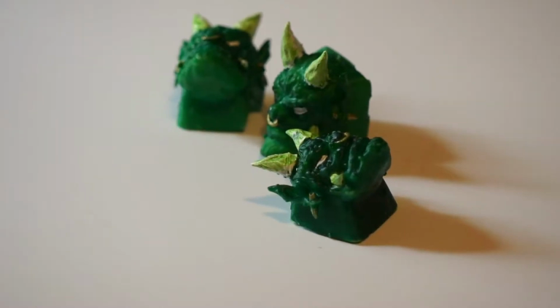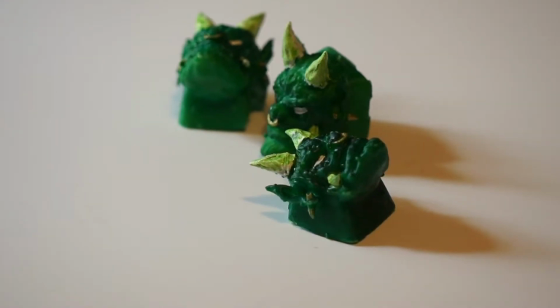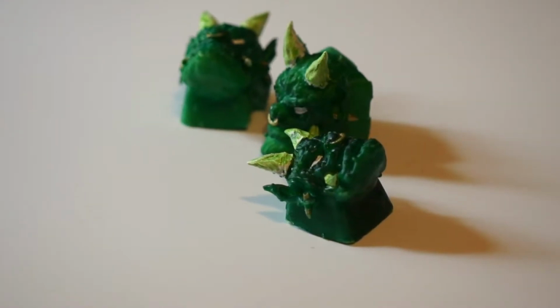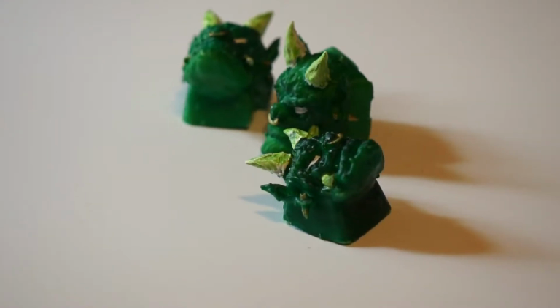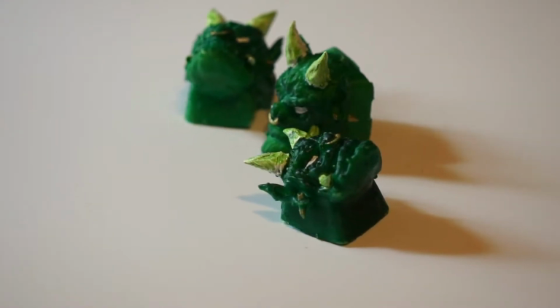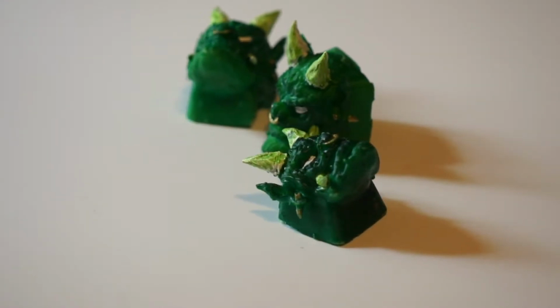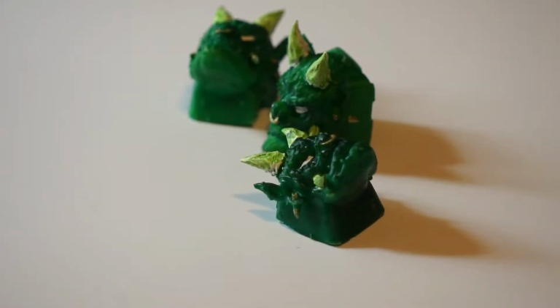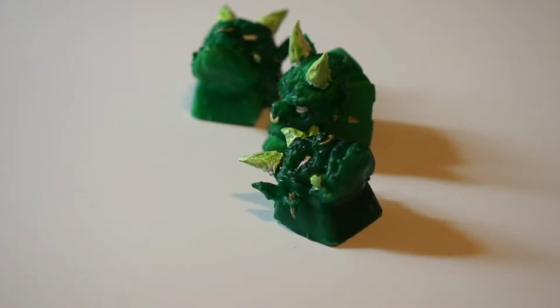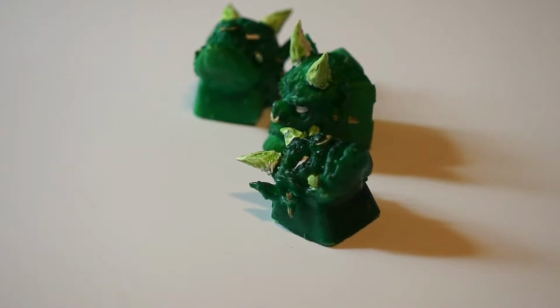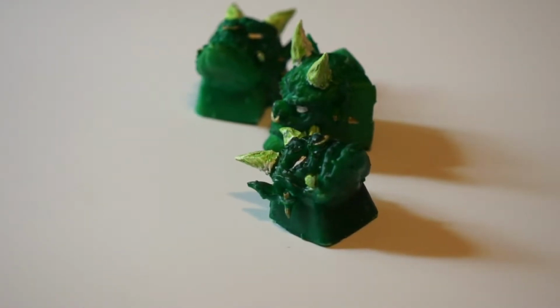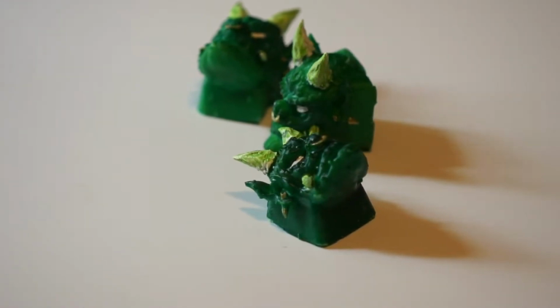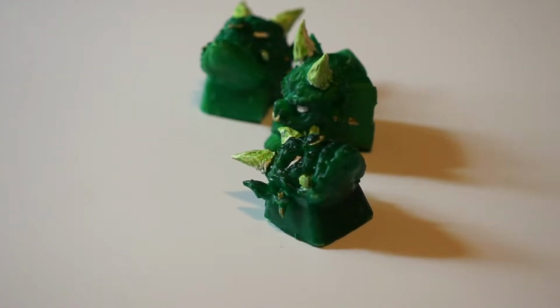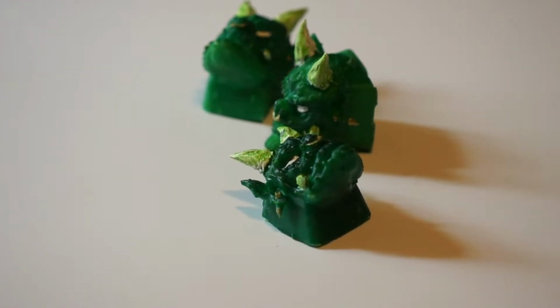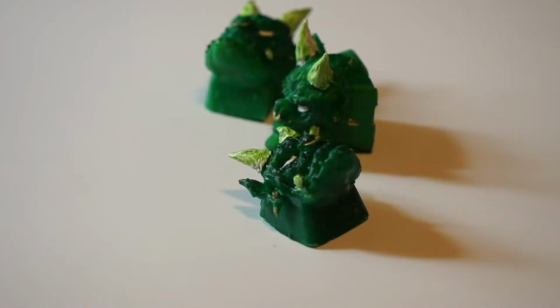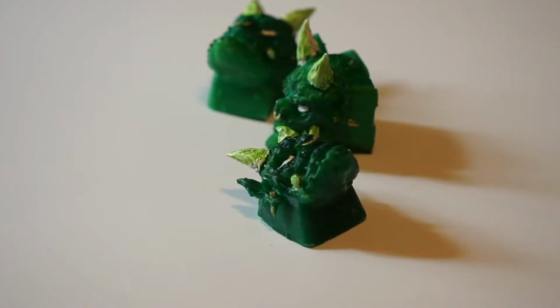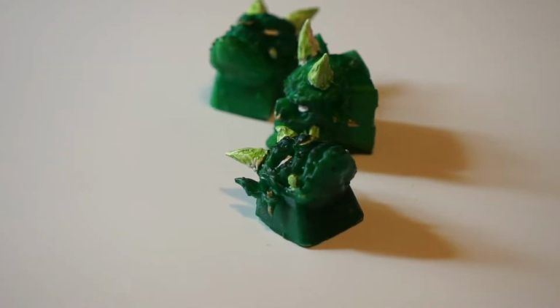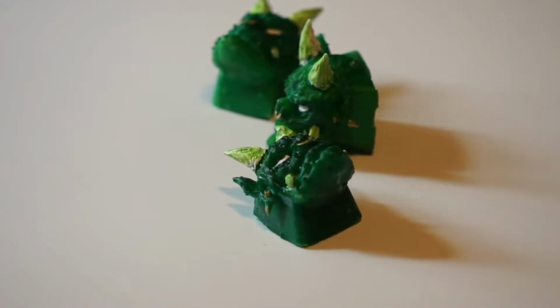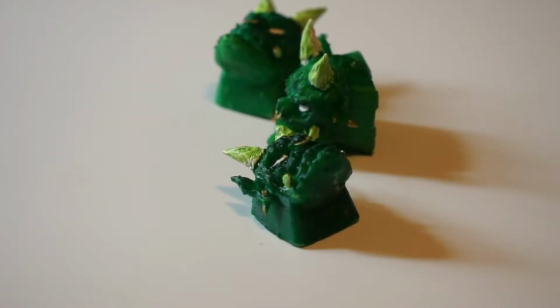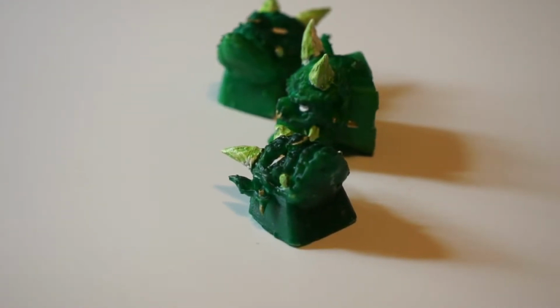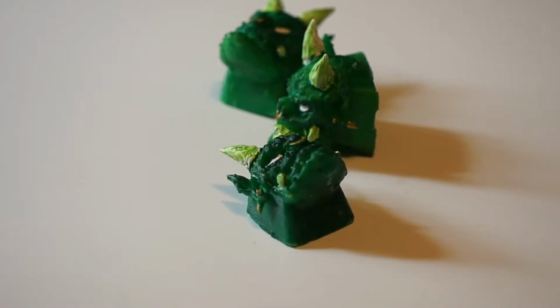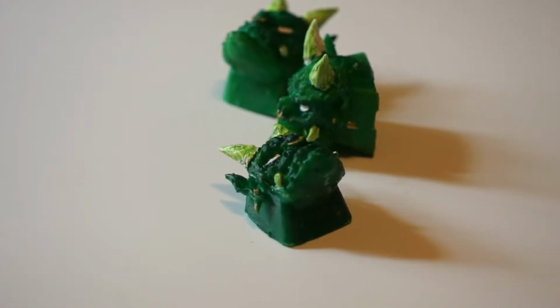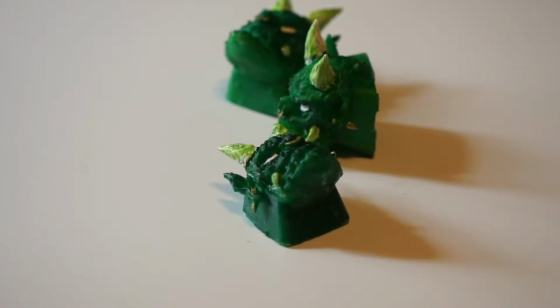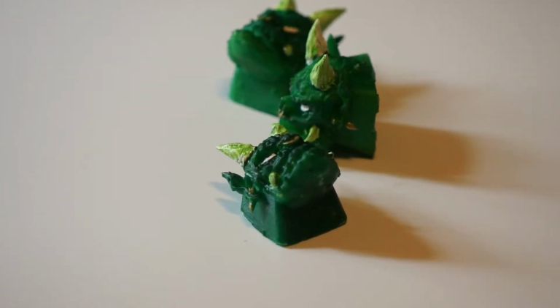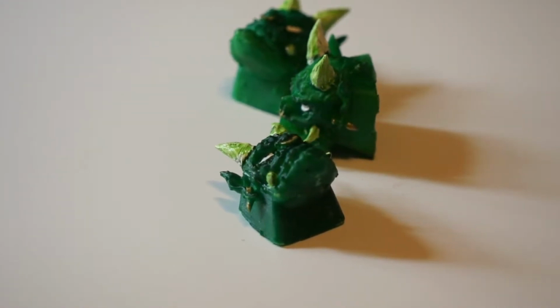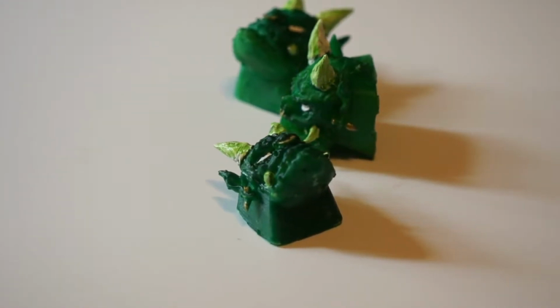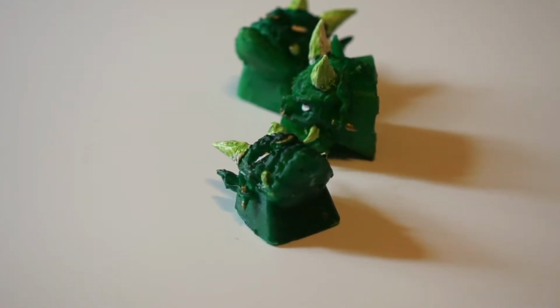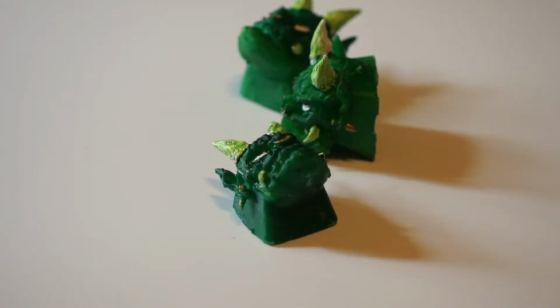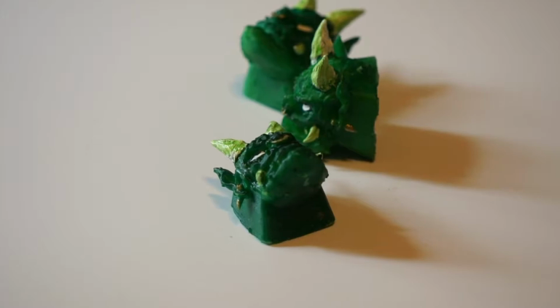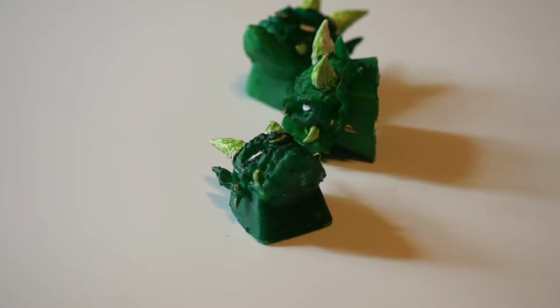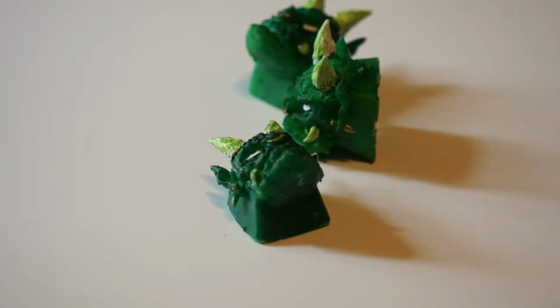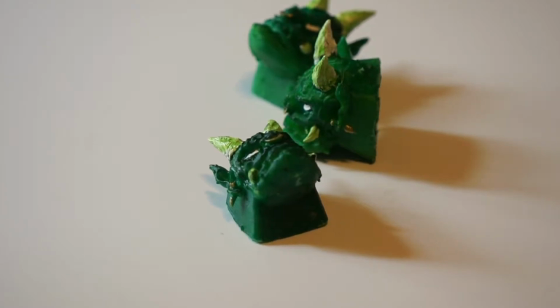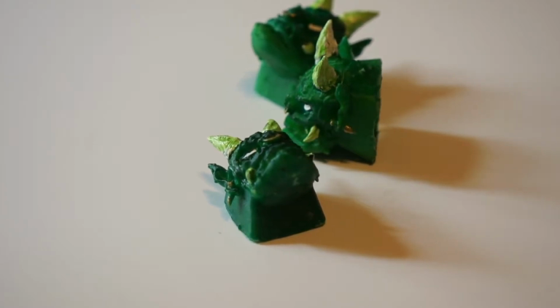Hey everyone, today I'm going to be making my green ONI keycaps and it's the process from start to finish.